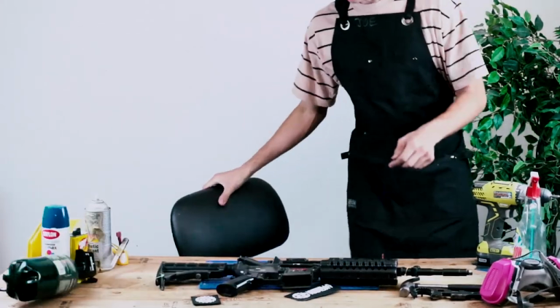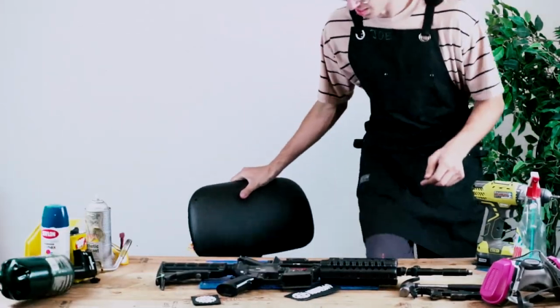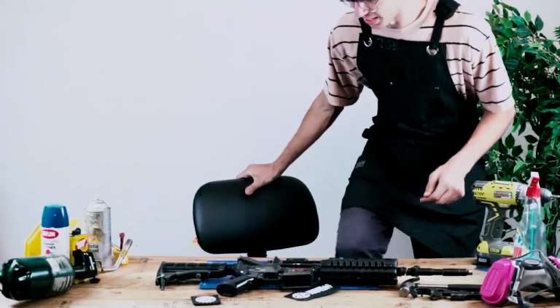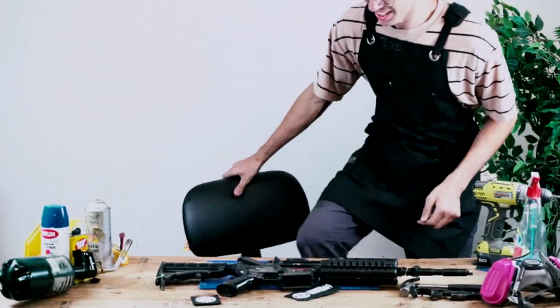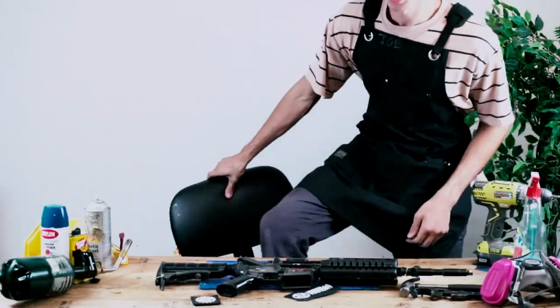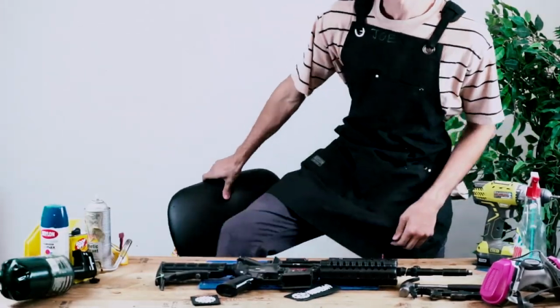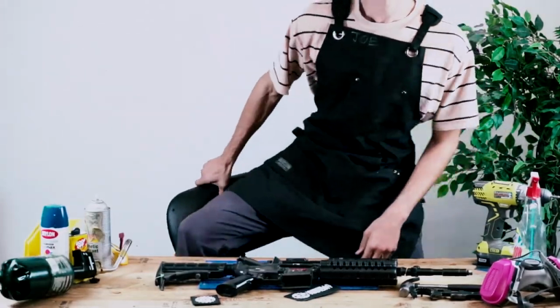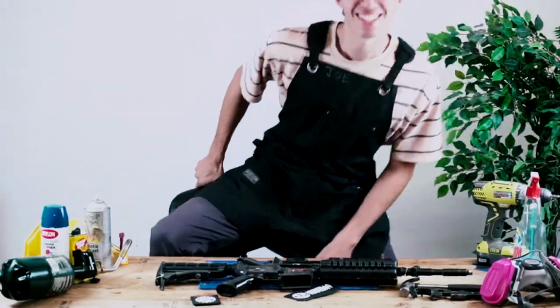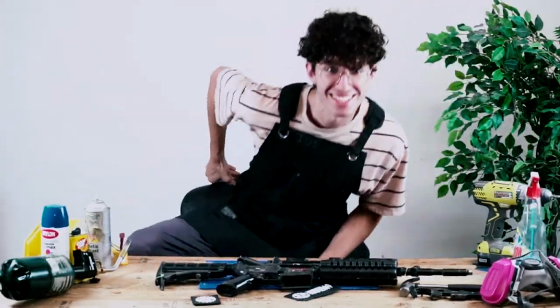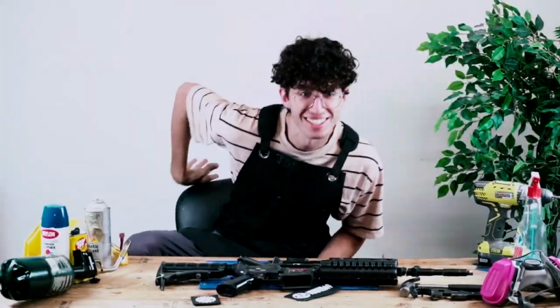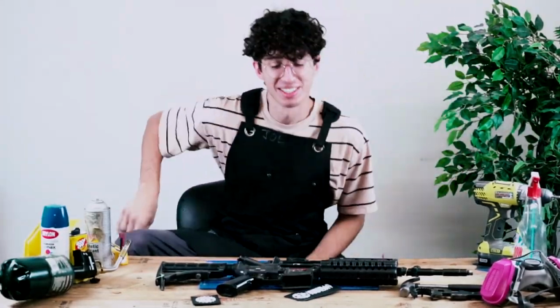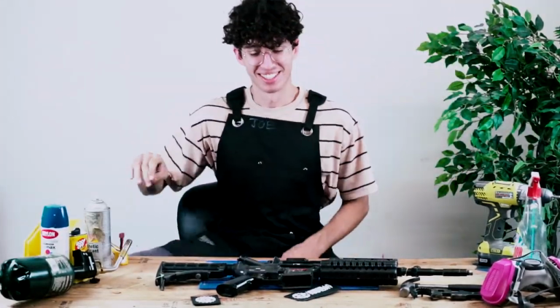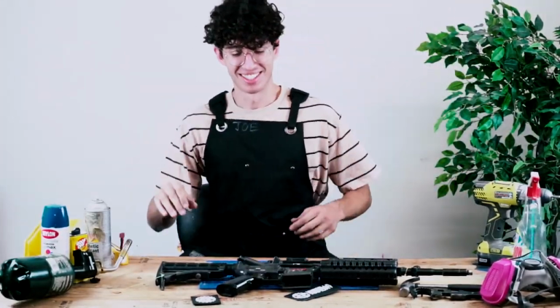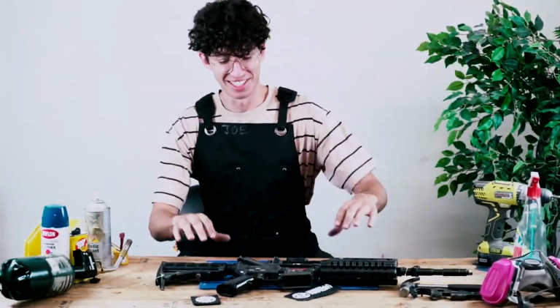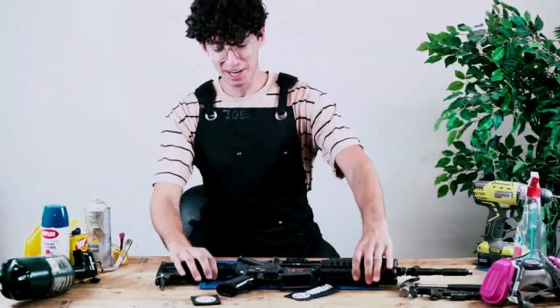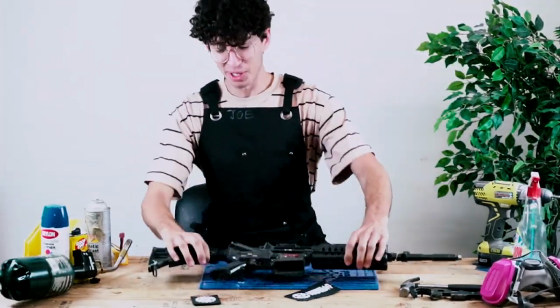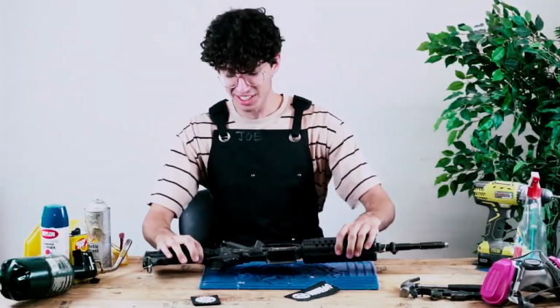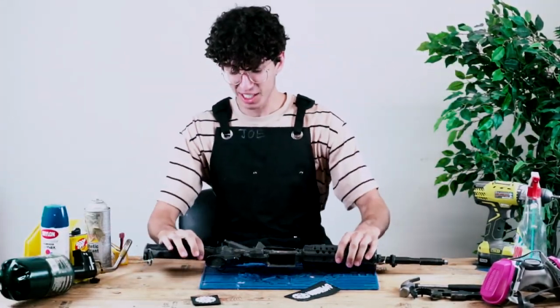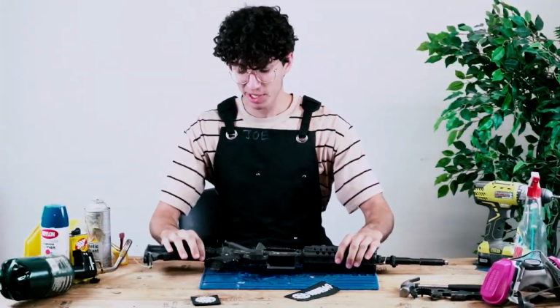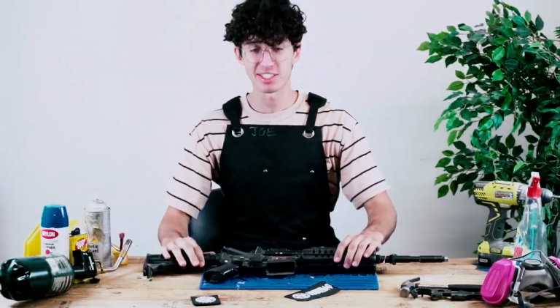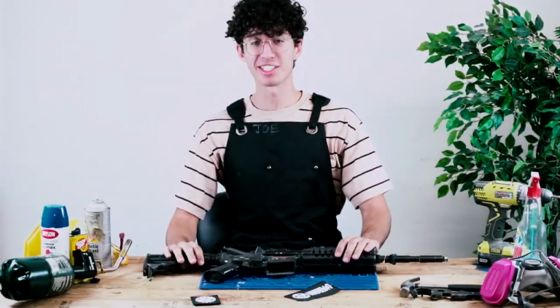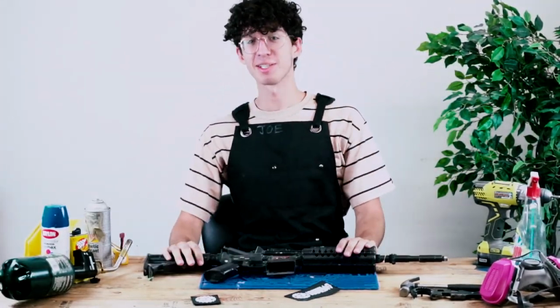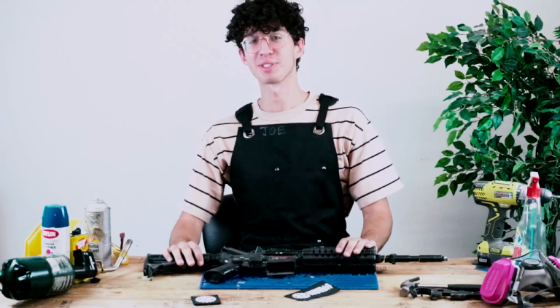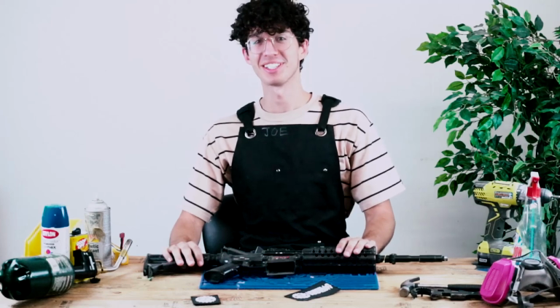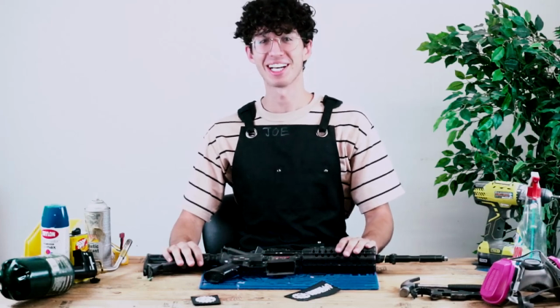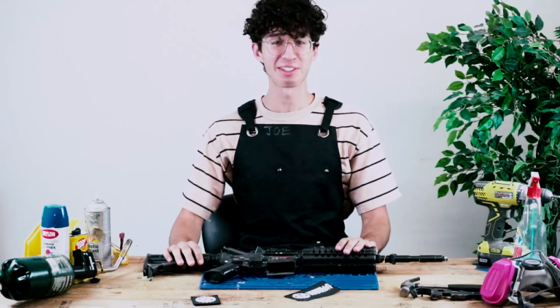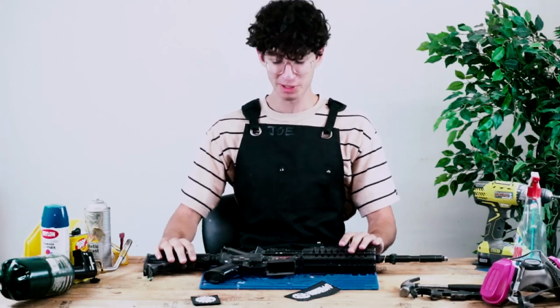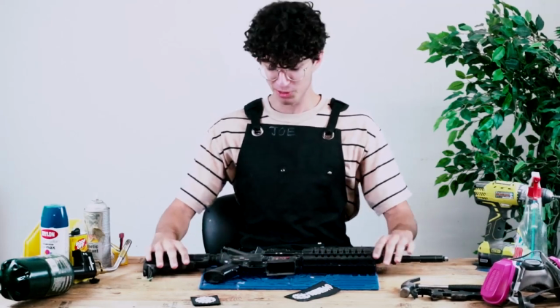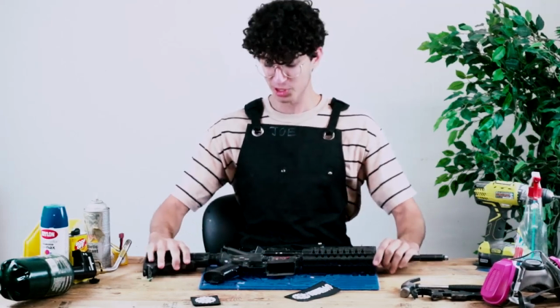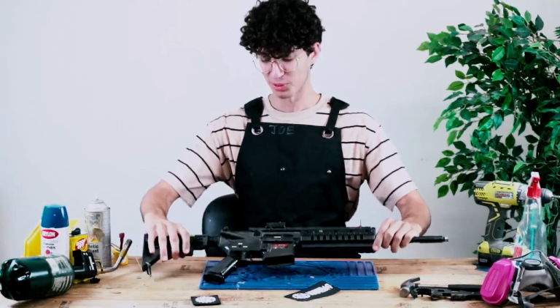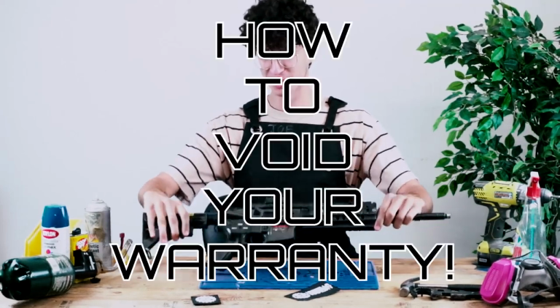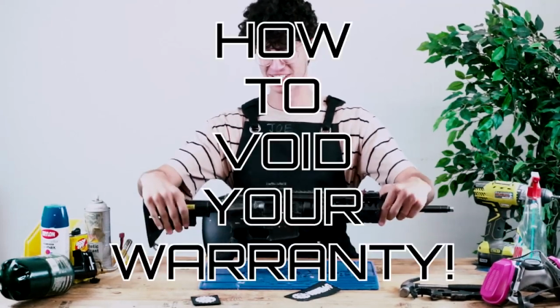Alright guys, today we're going to talk about 10 tips on how to void your warranty.